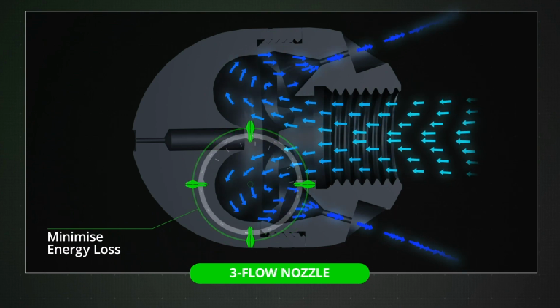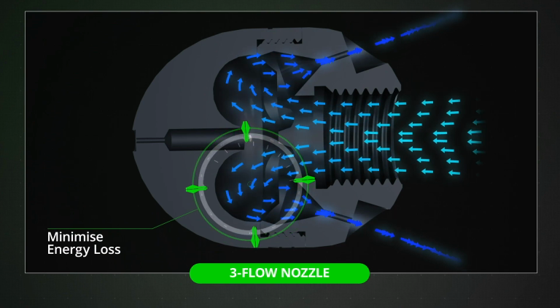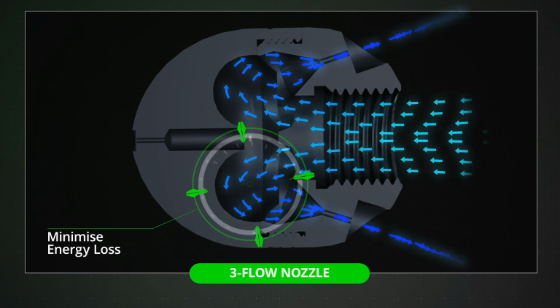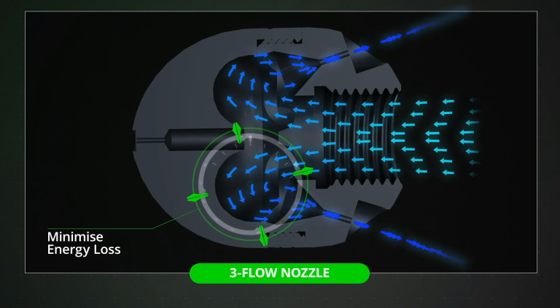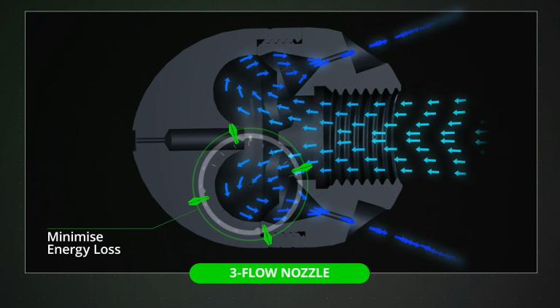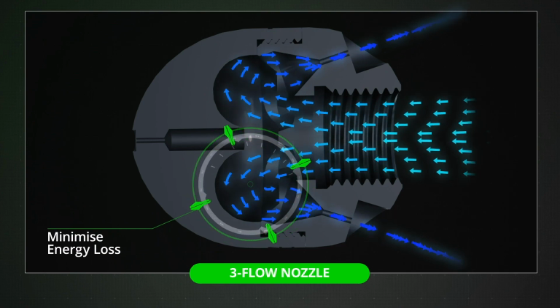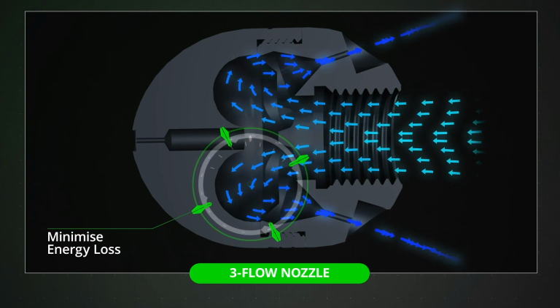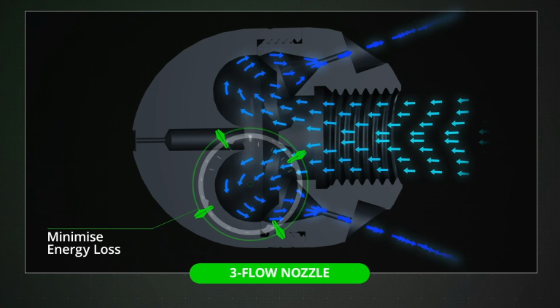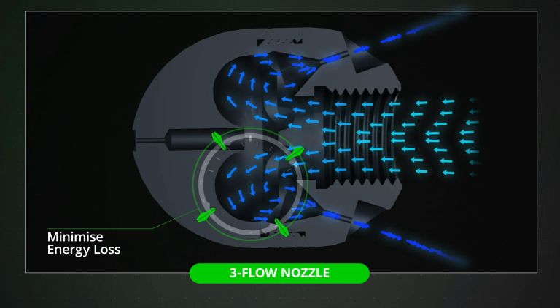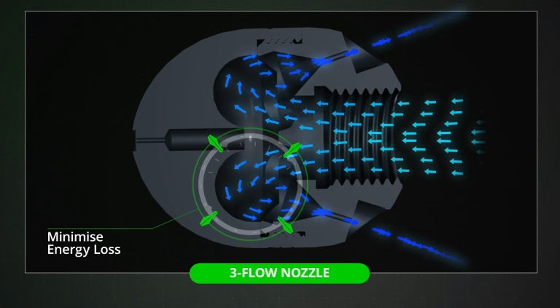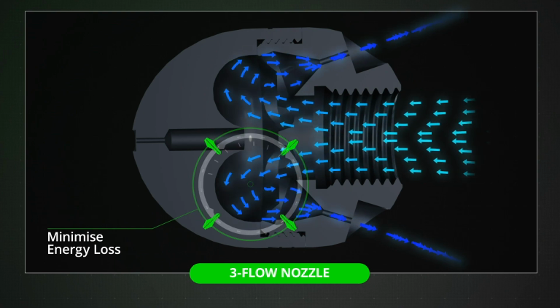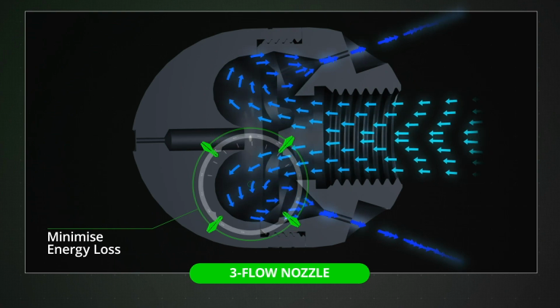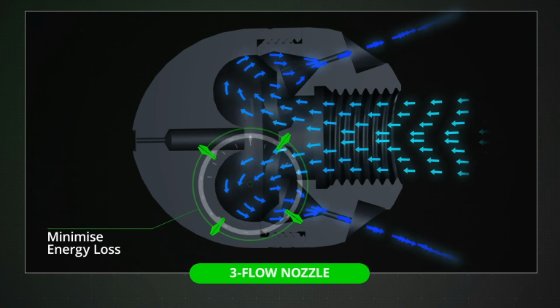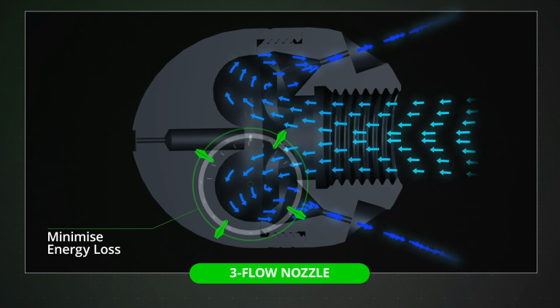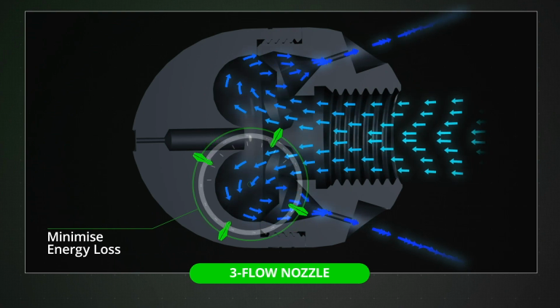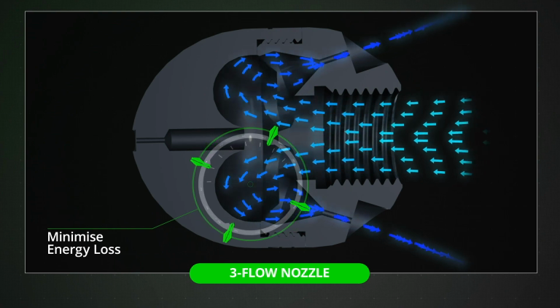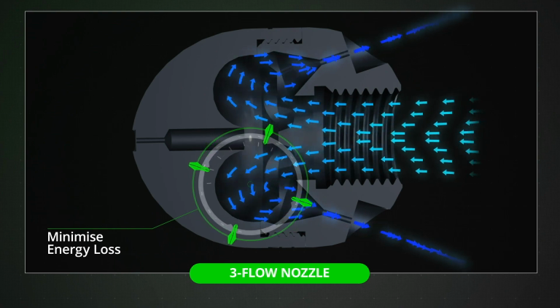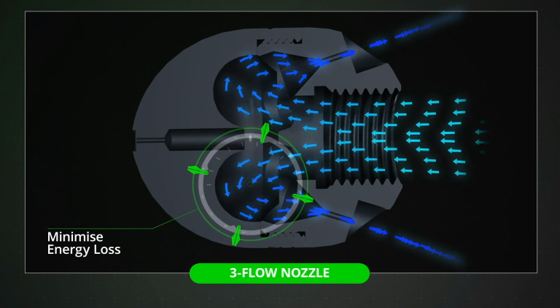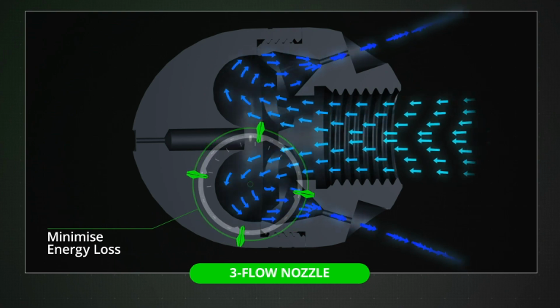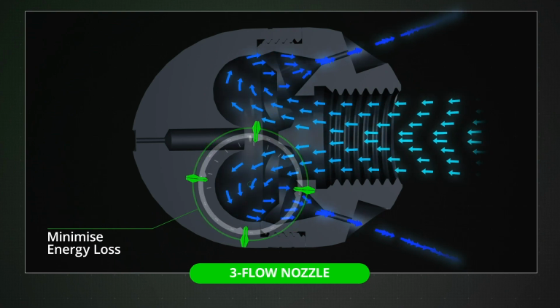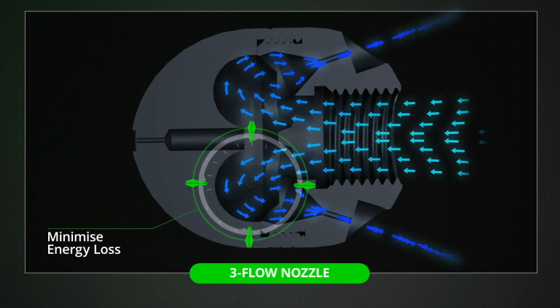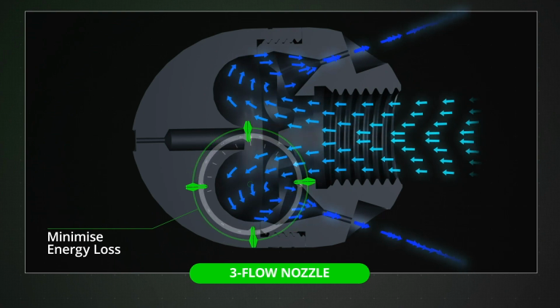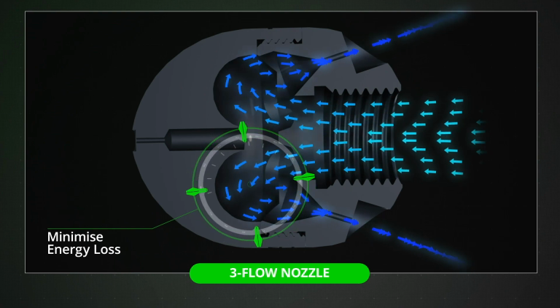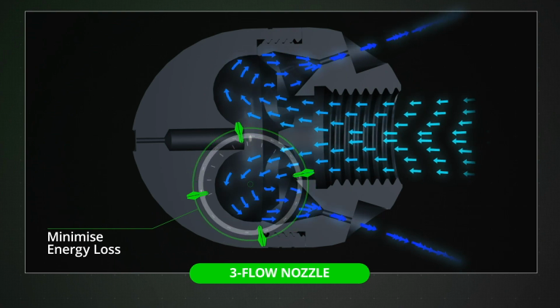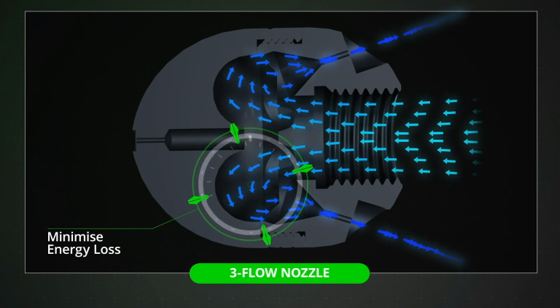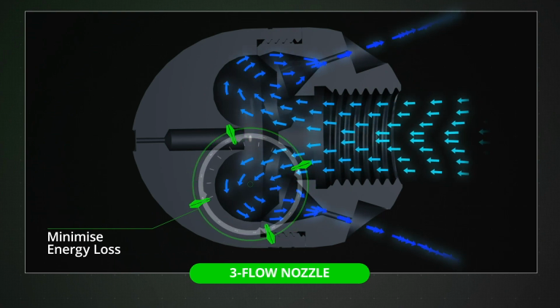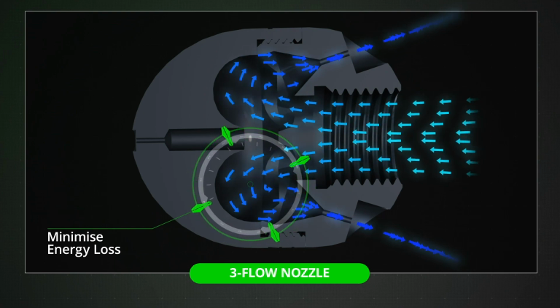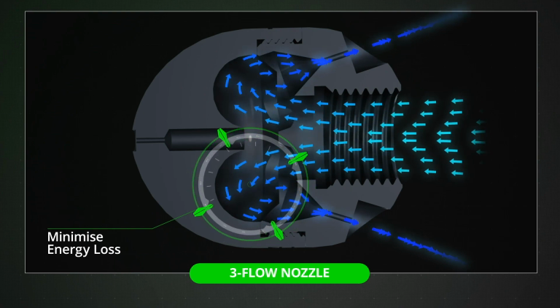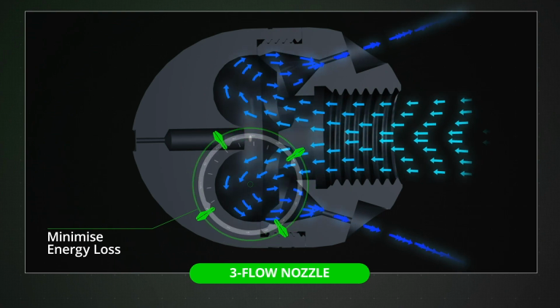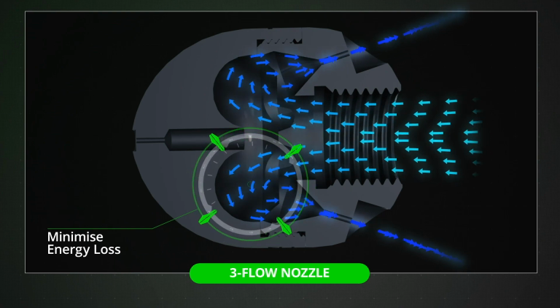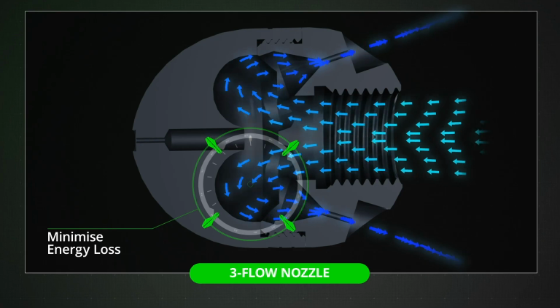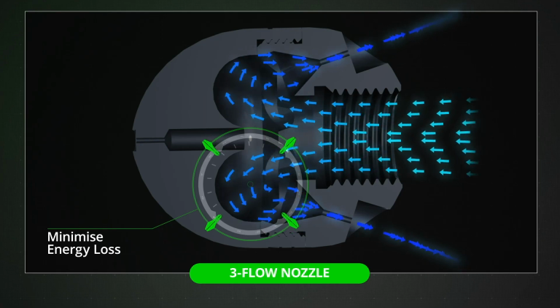Our testing has shown that three-flow nozzles with internal flow direction can be up to 30% more efficient than conventional nozzles.